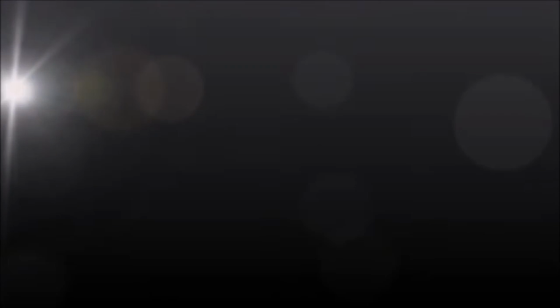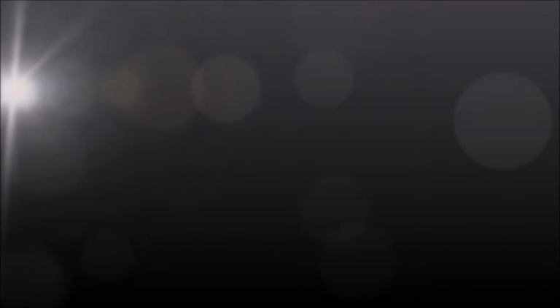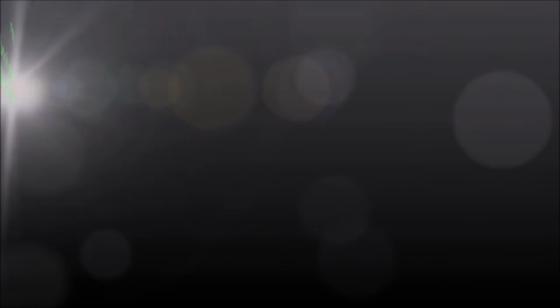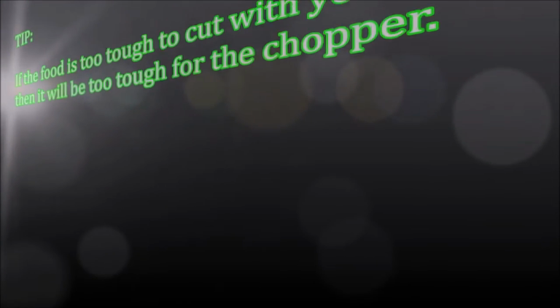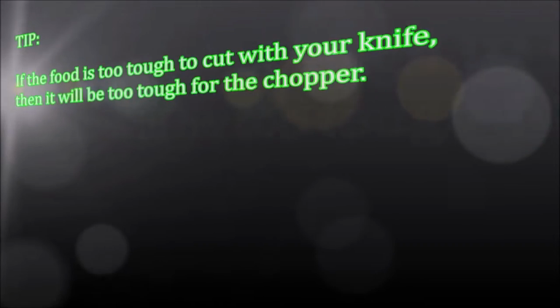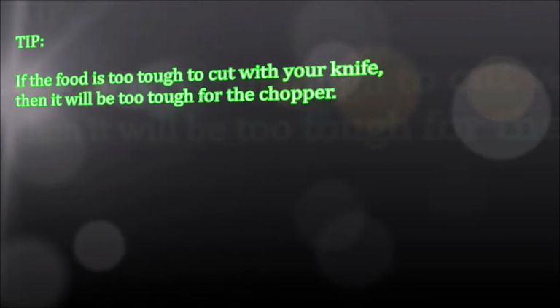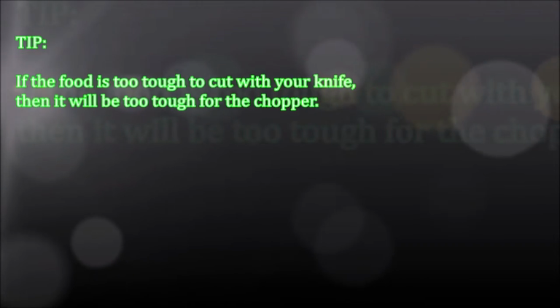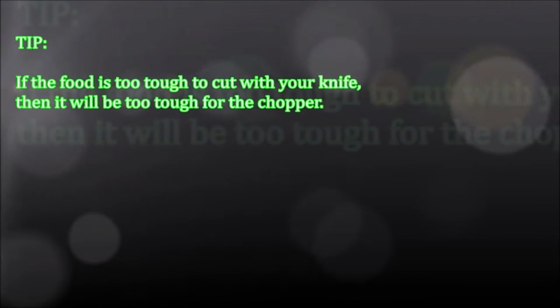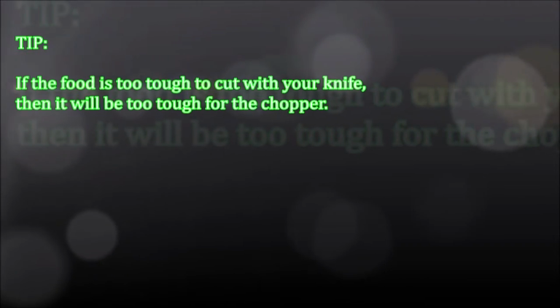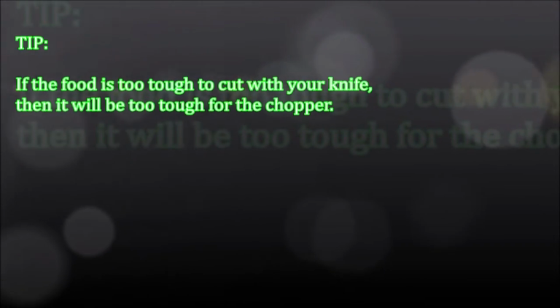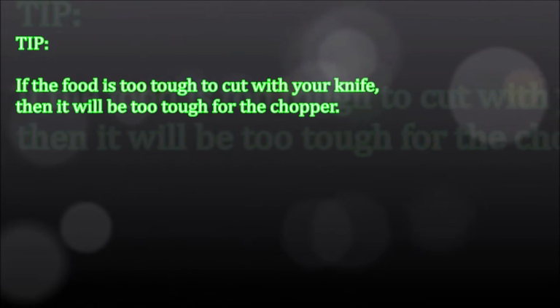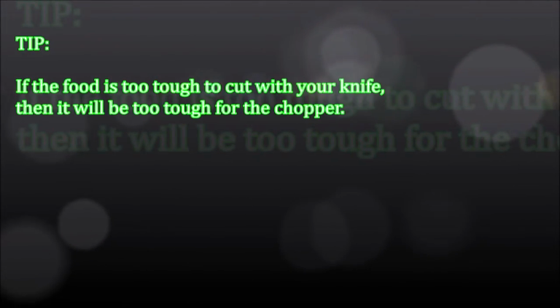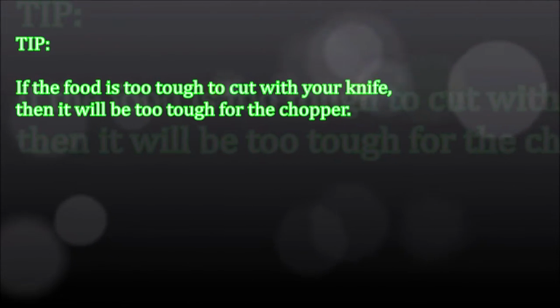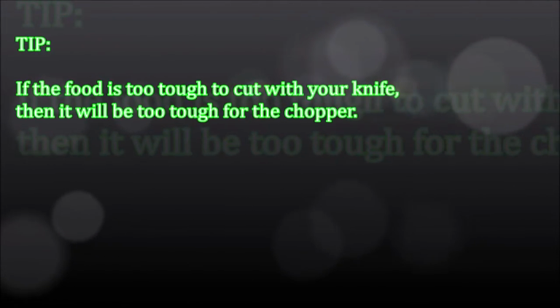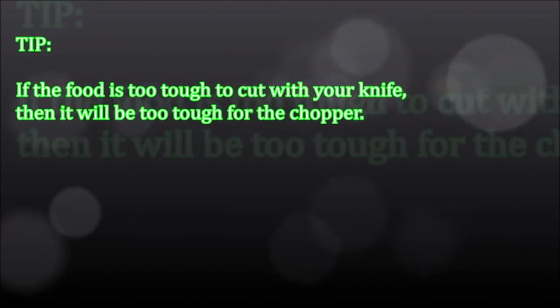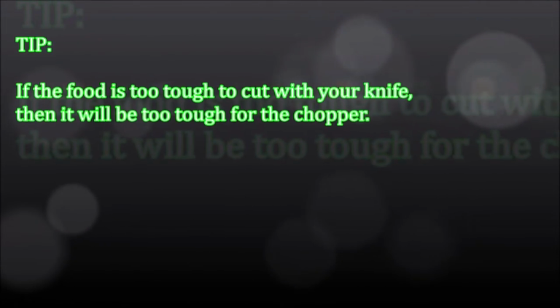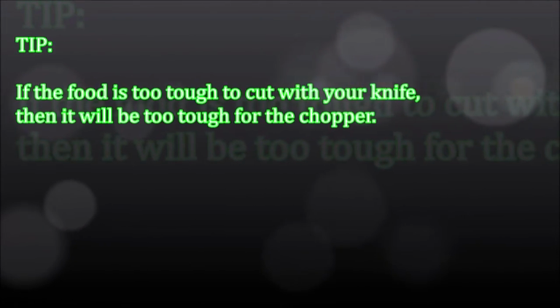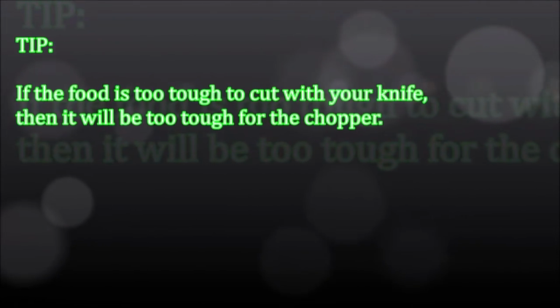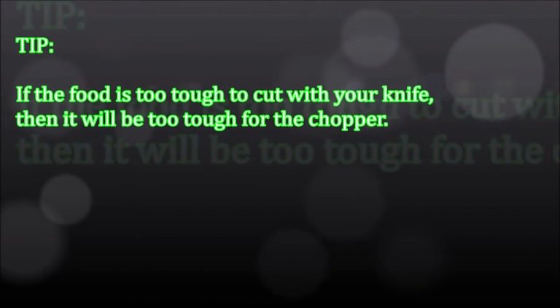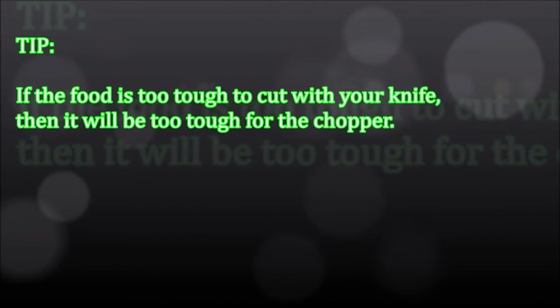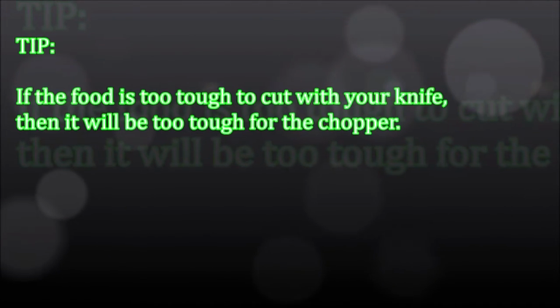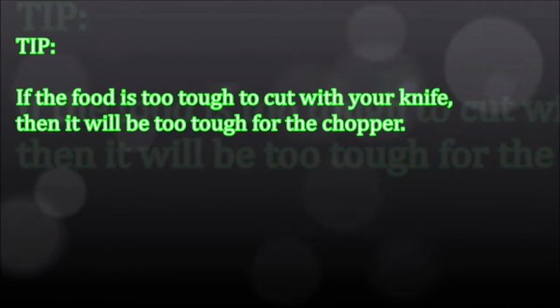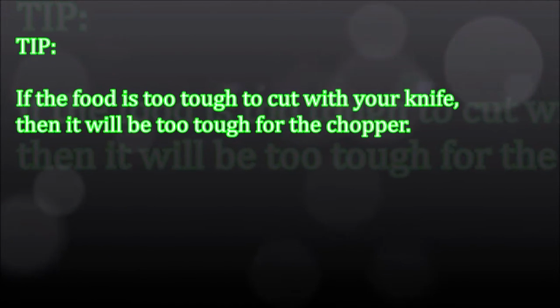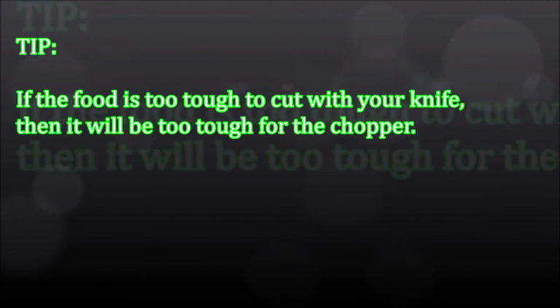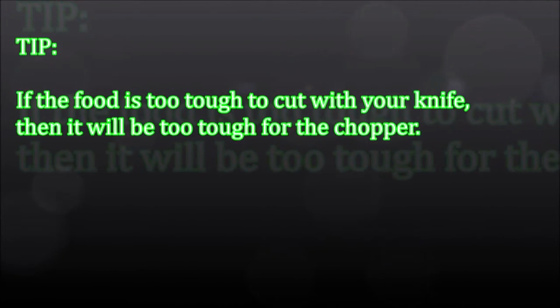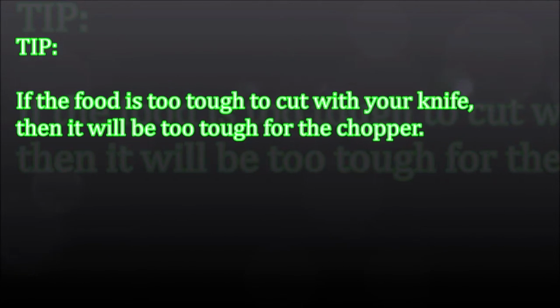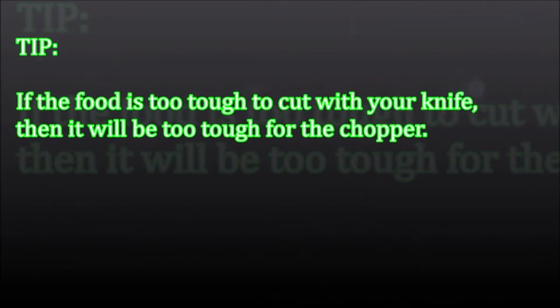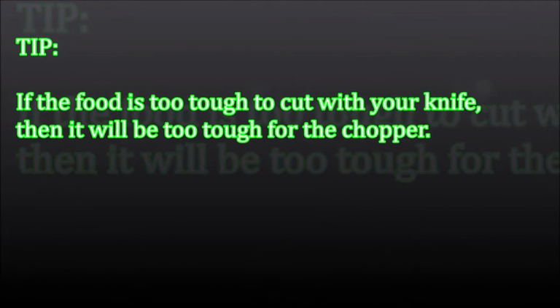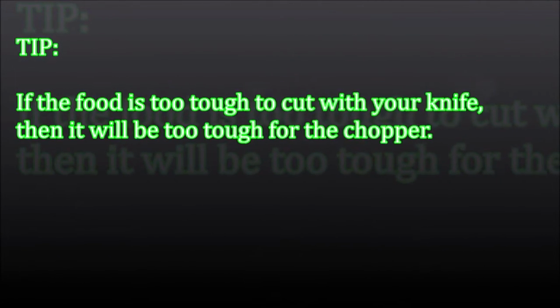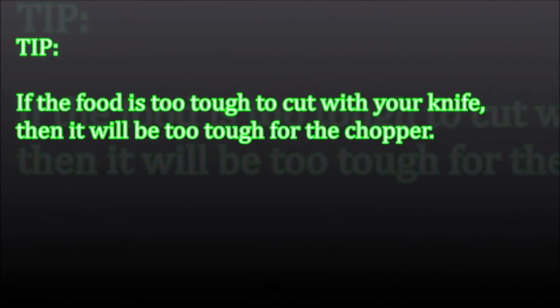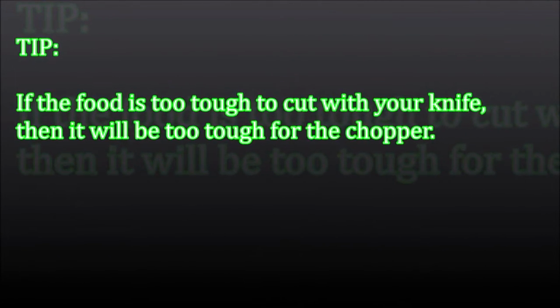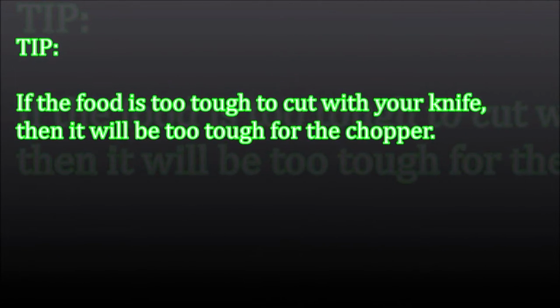Tip: If the food is too tough to cut with your knife, then it will be too tough for the chopper.